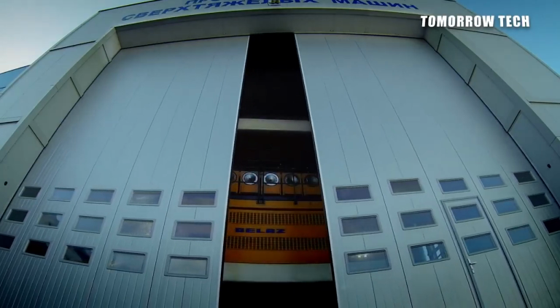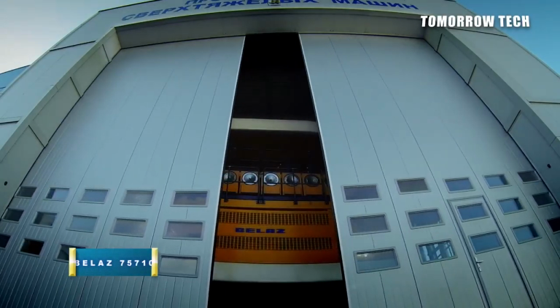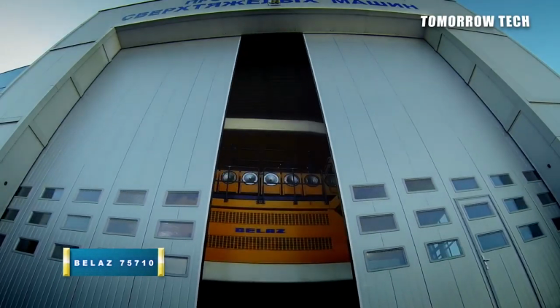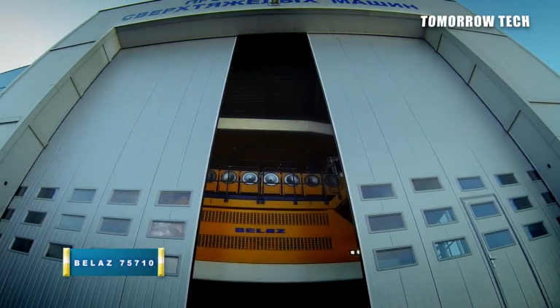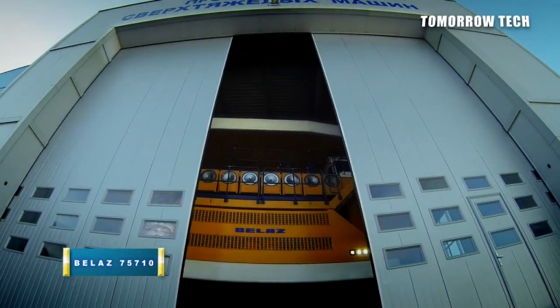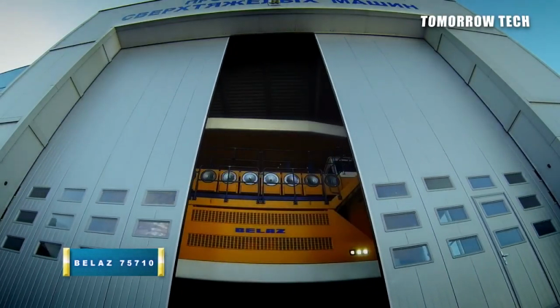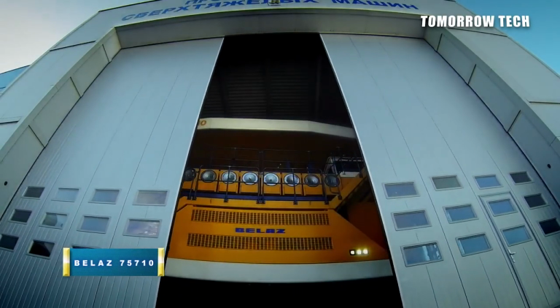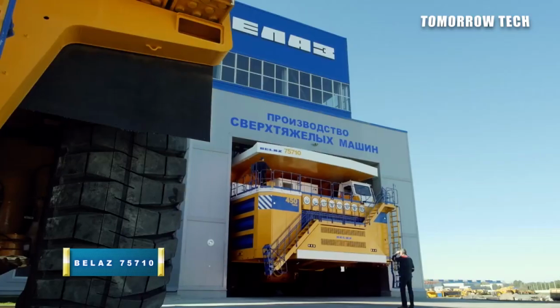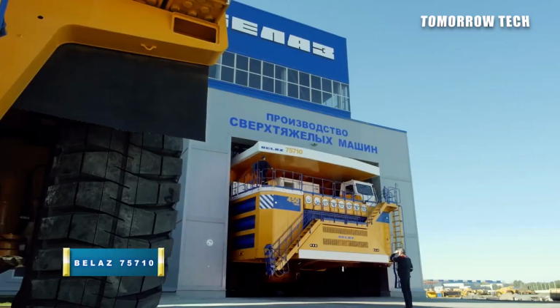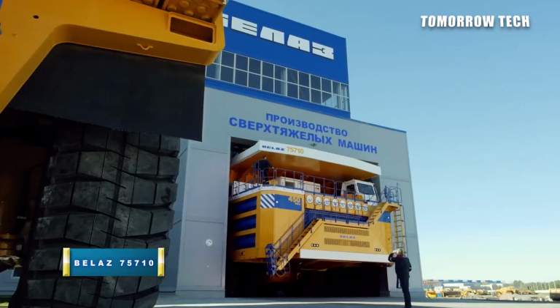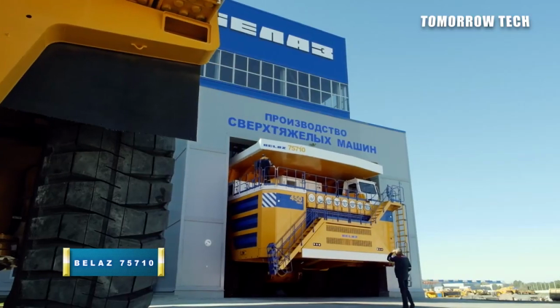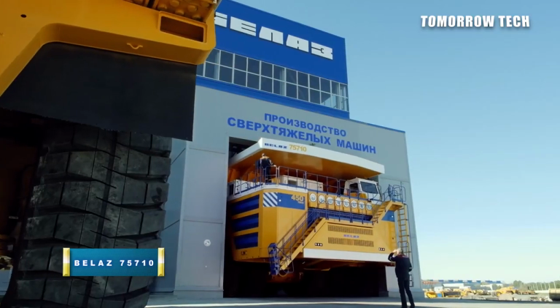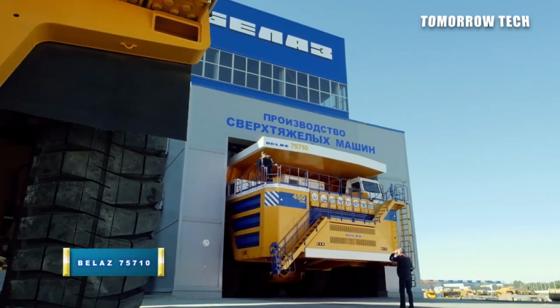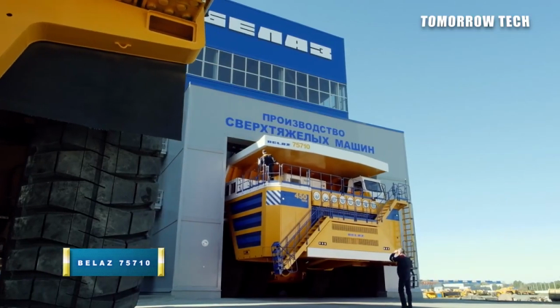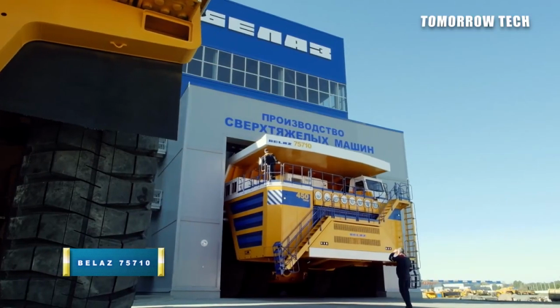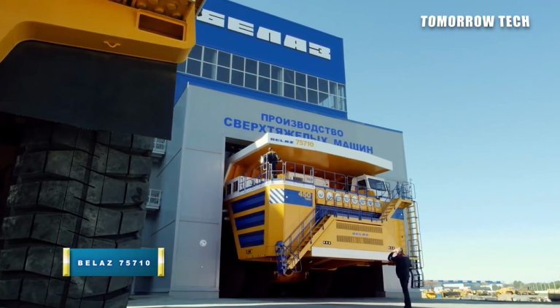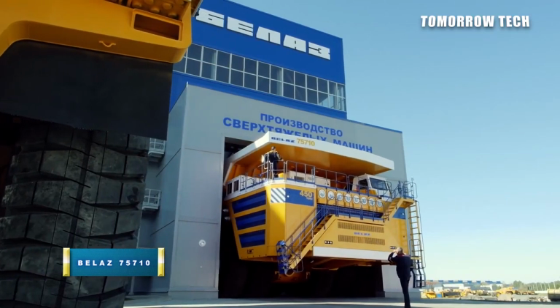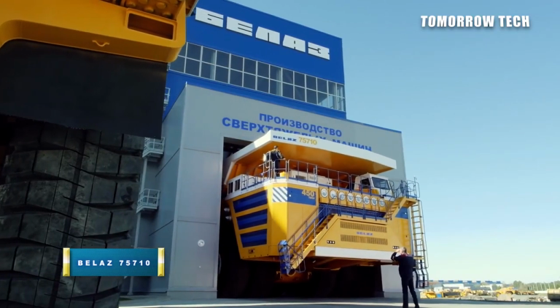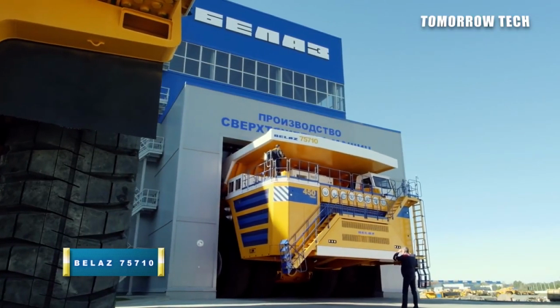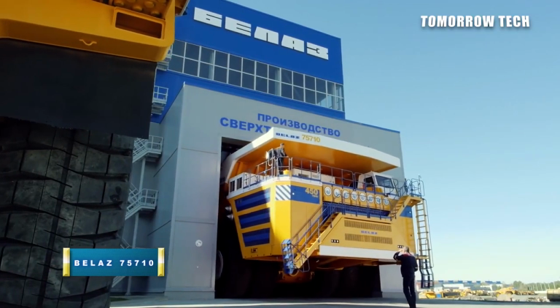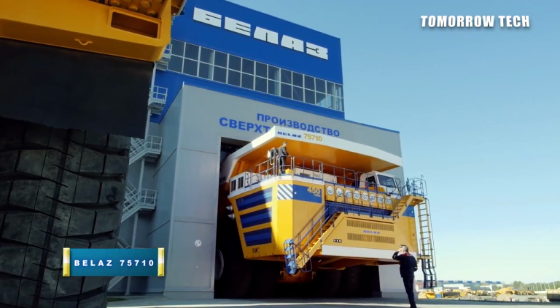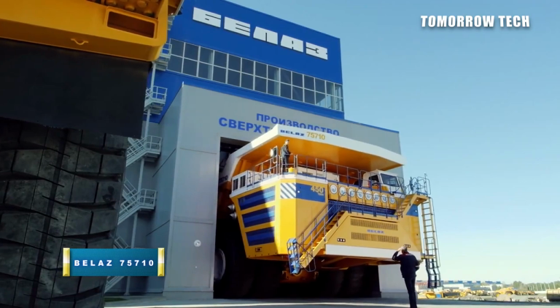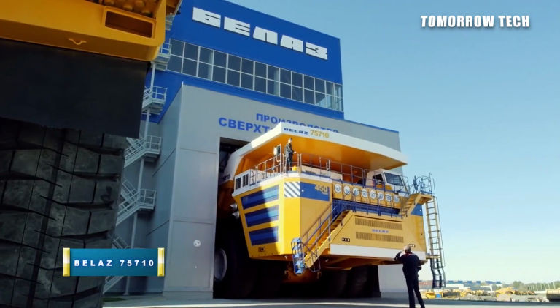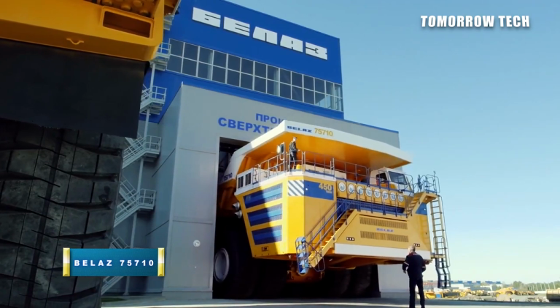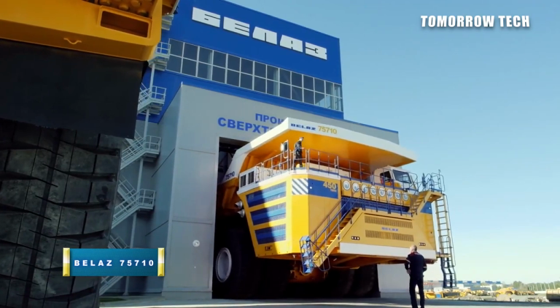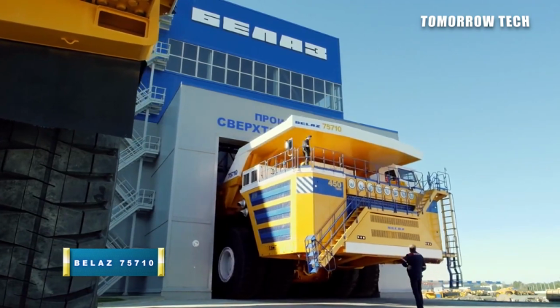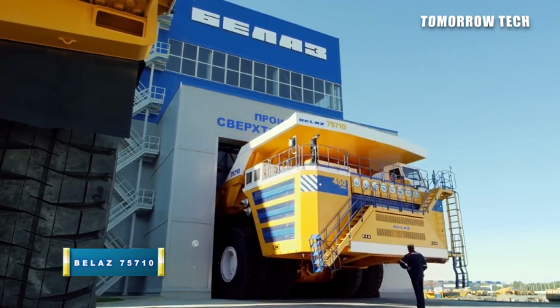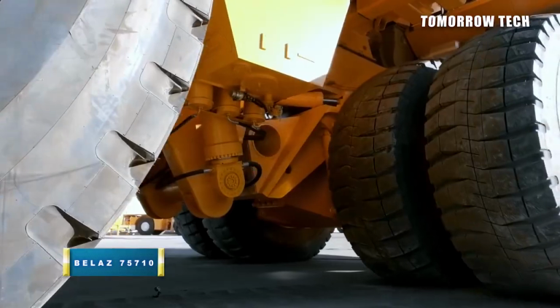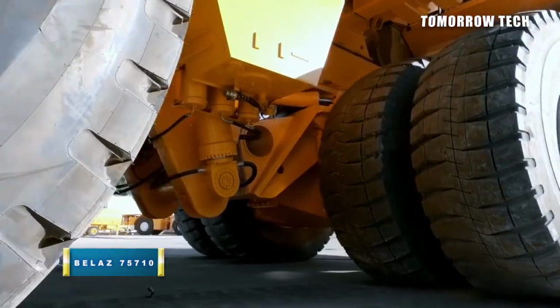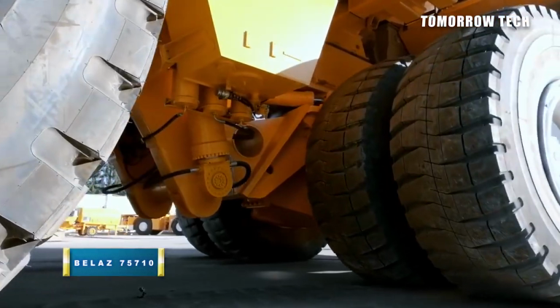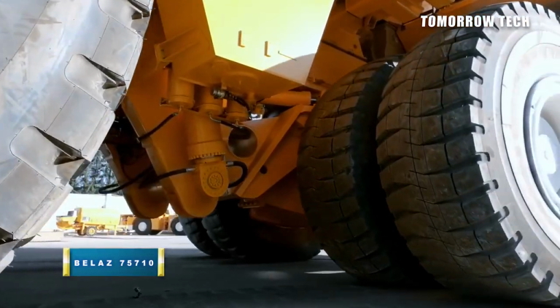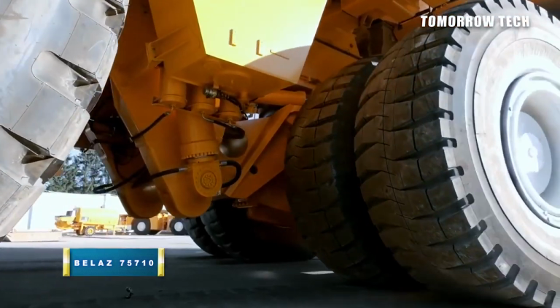Most Giant Mega Dump Trucks and Trailers You Must See. Number 1: BELAZ 75710.